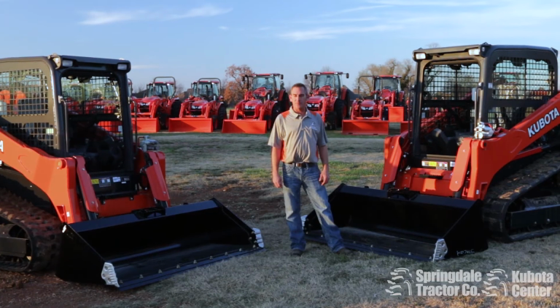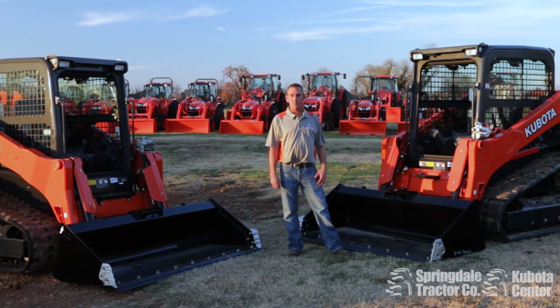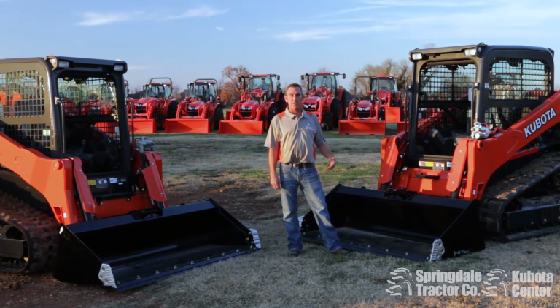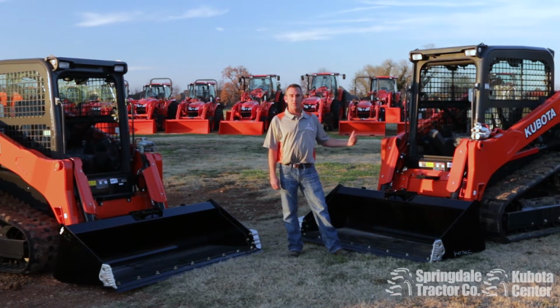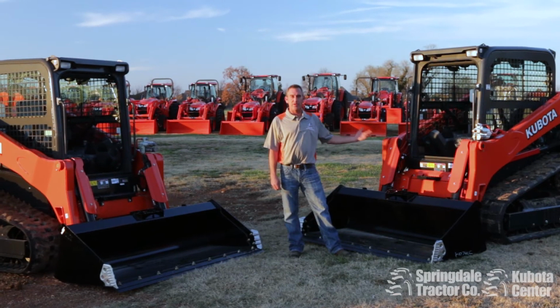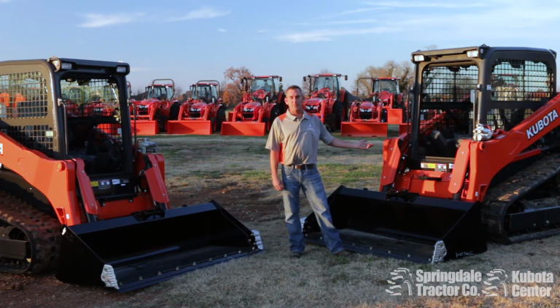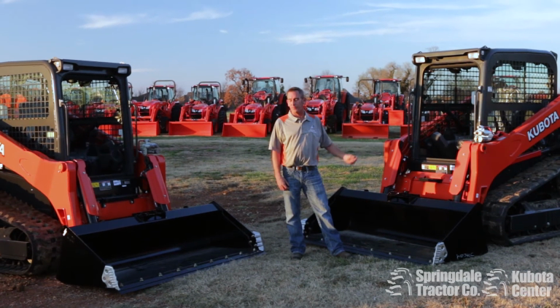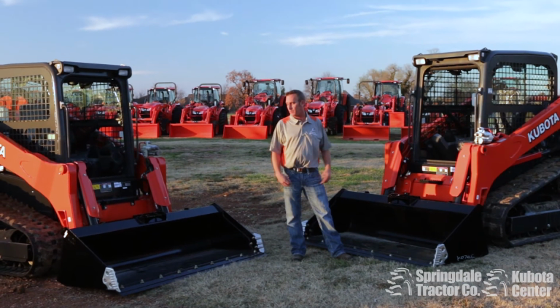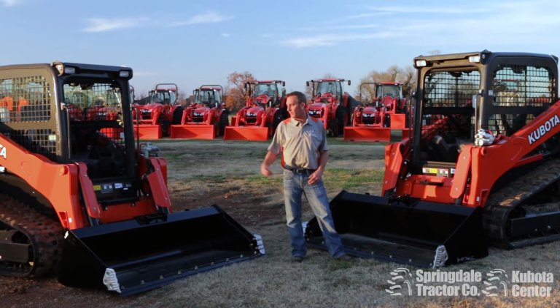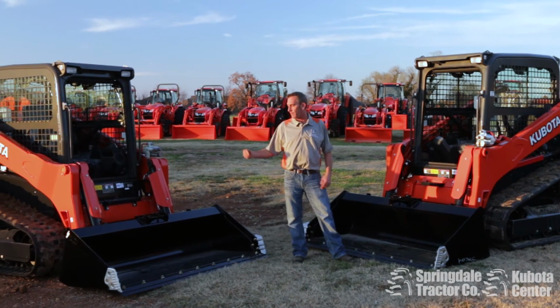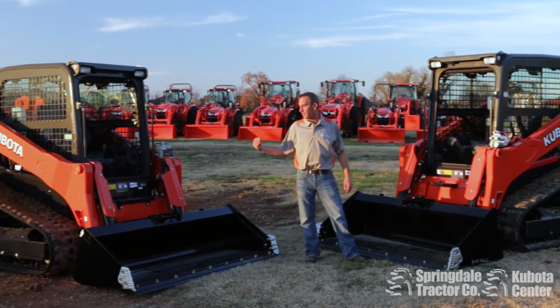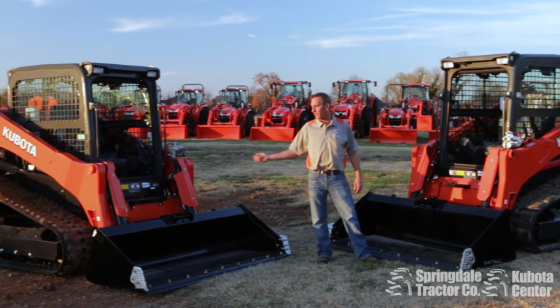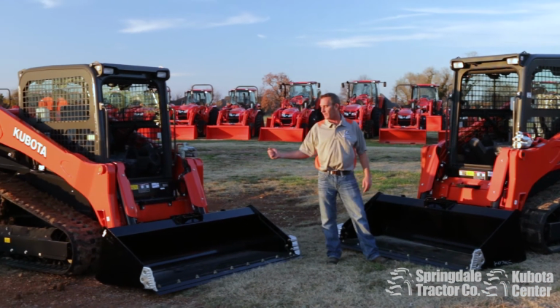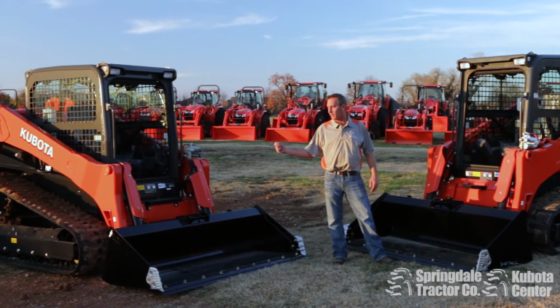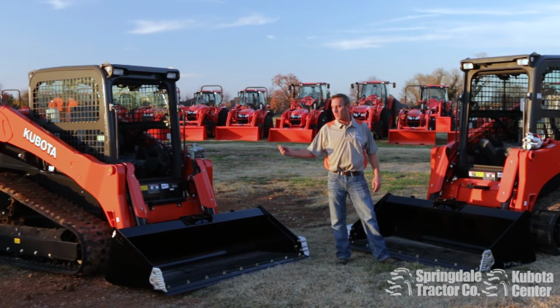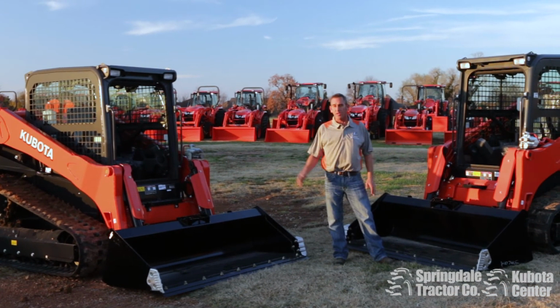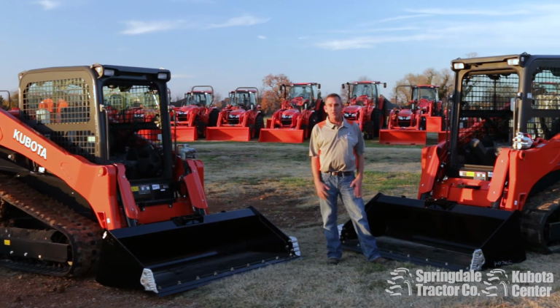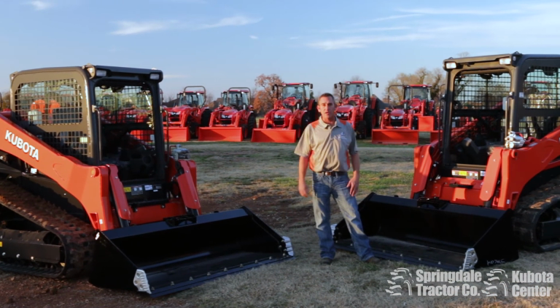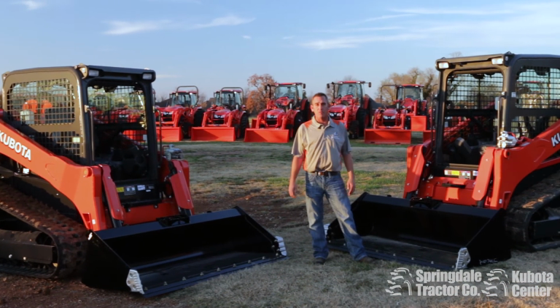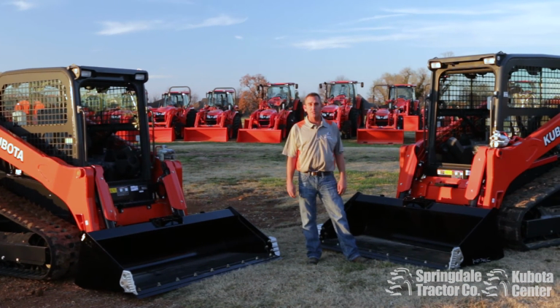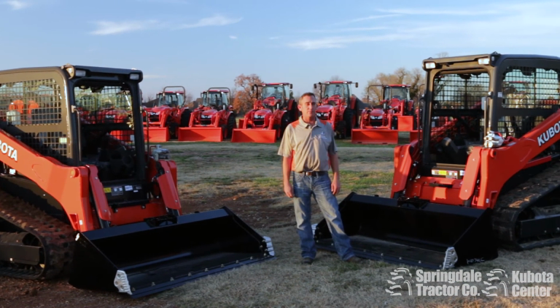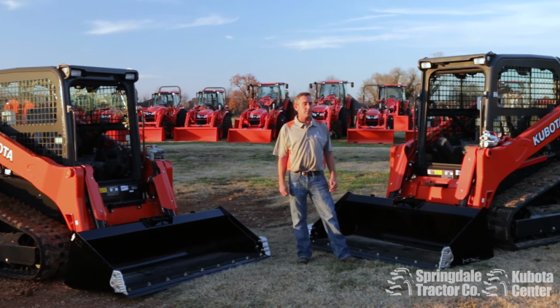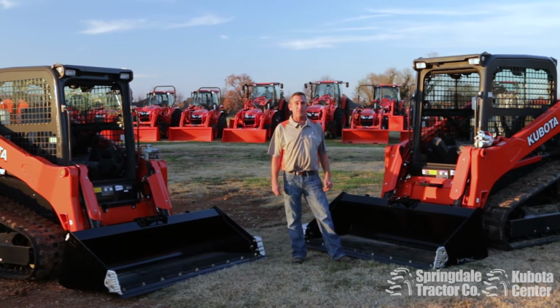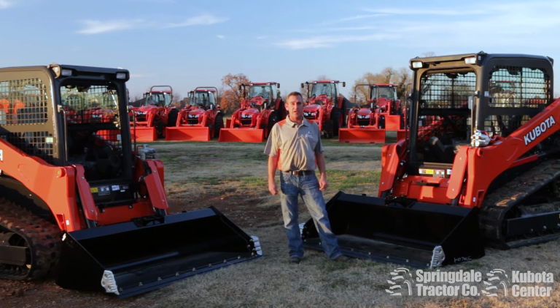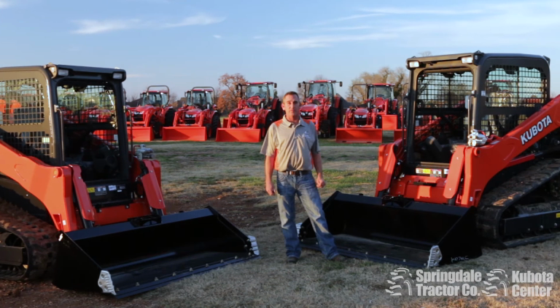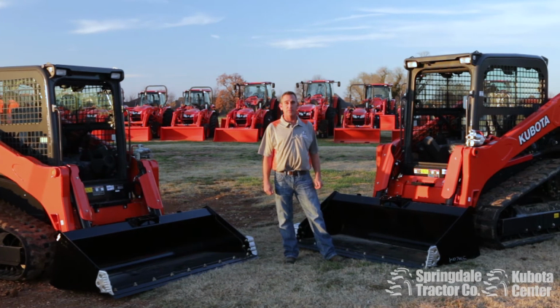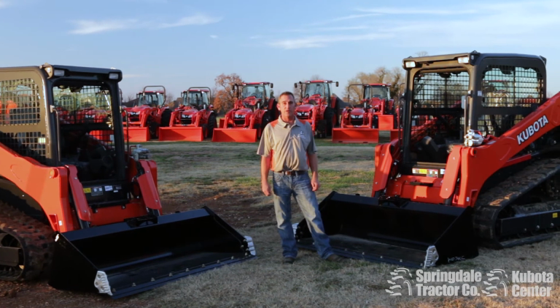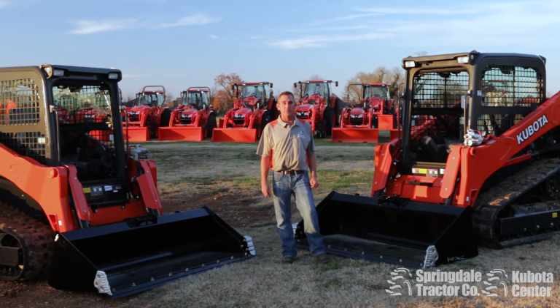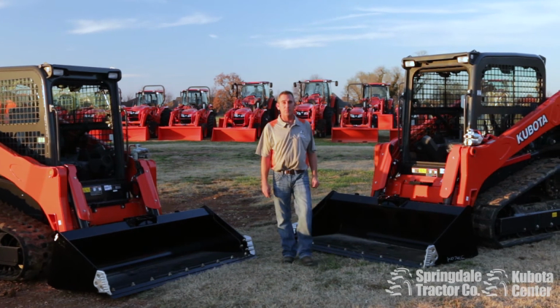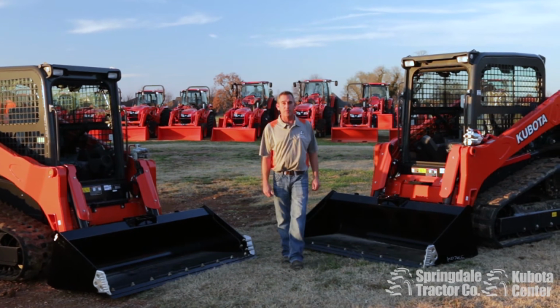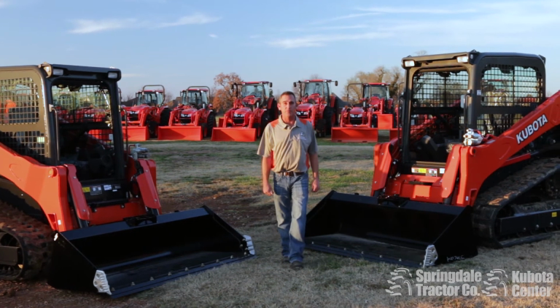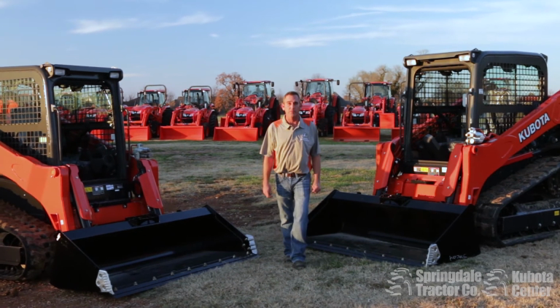That sums it up on the SVL 75 and the 95. If you've got questions, we've got the answers — just call us at Springdale Tractor.